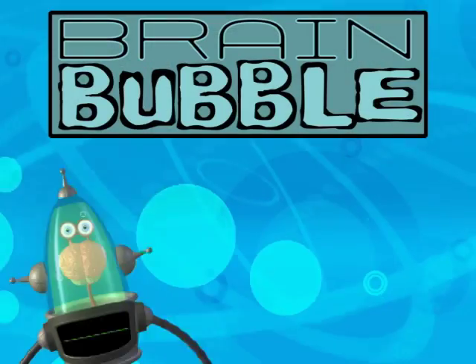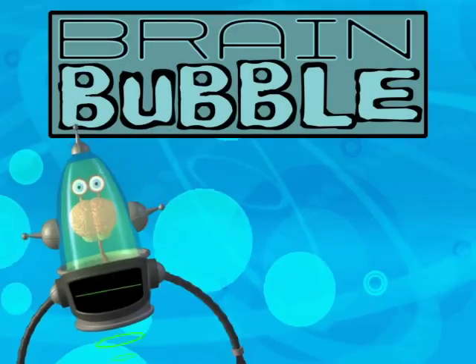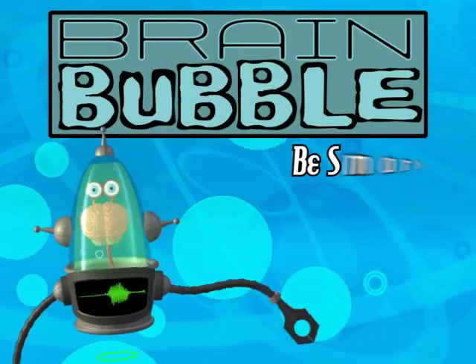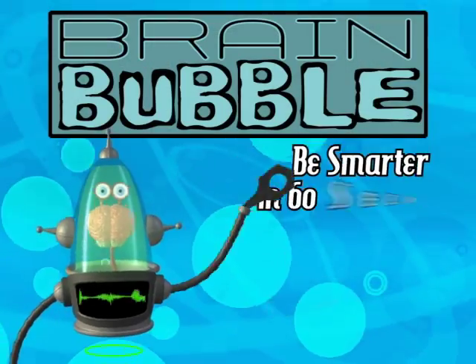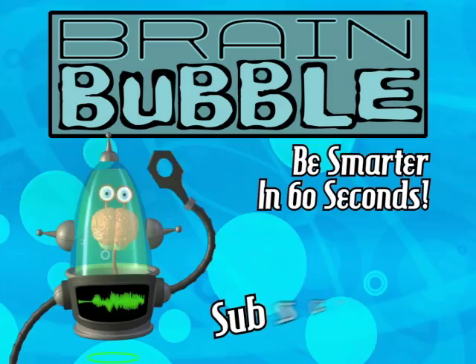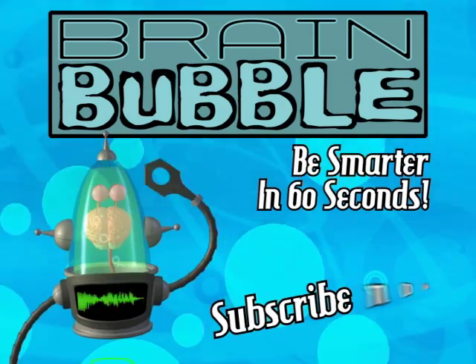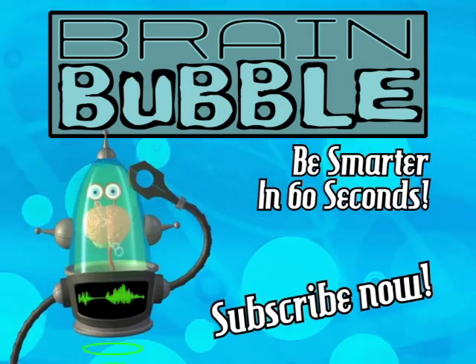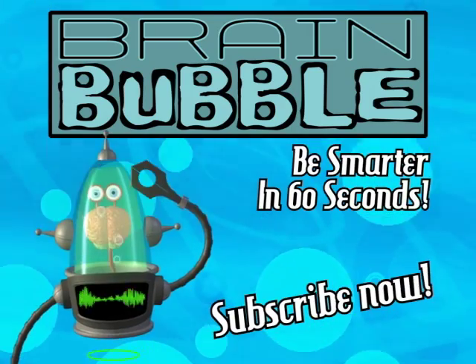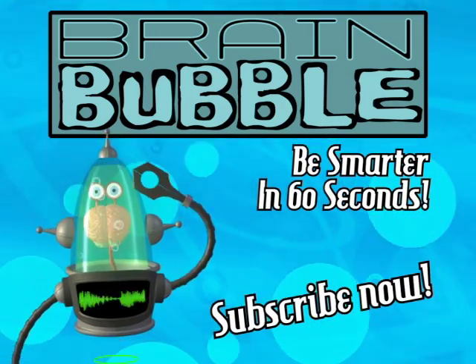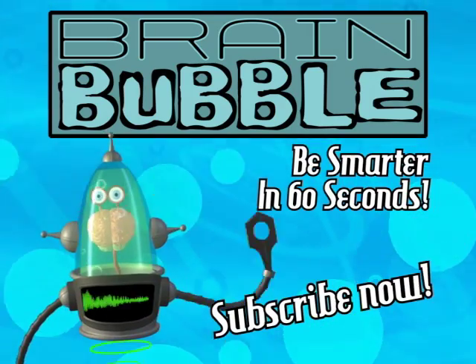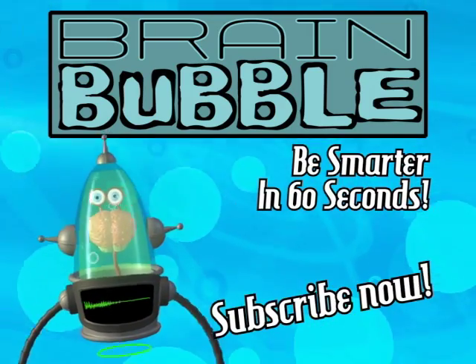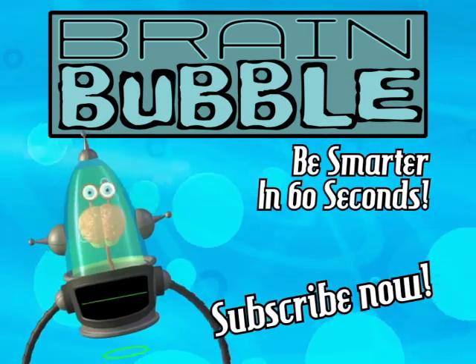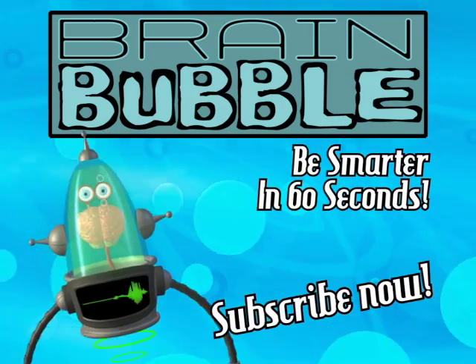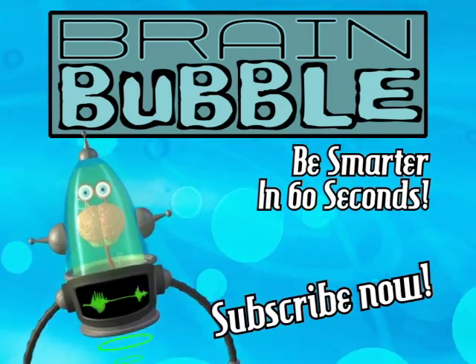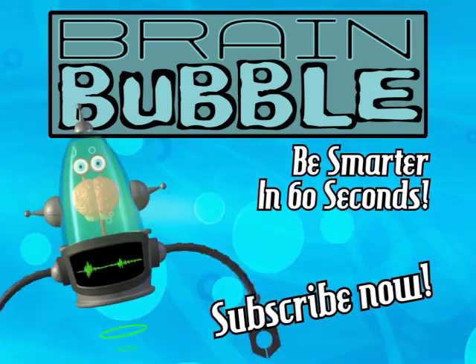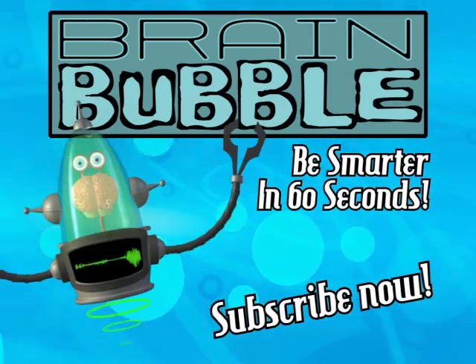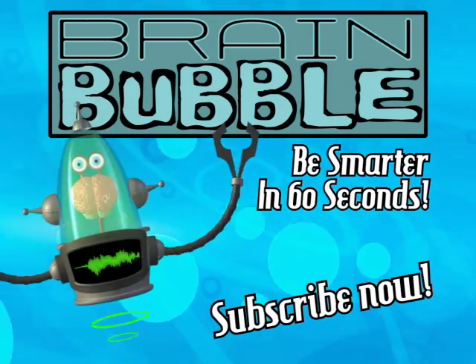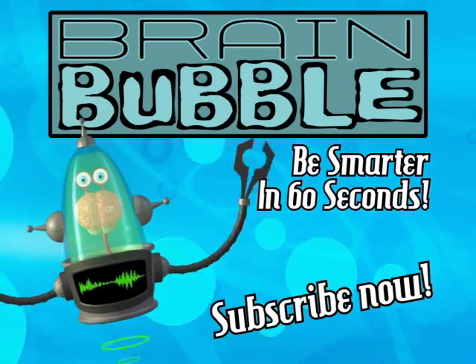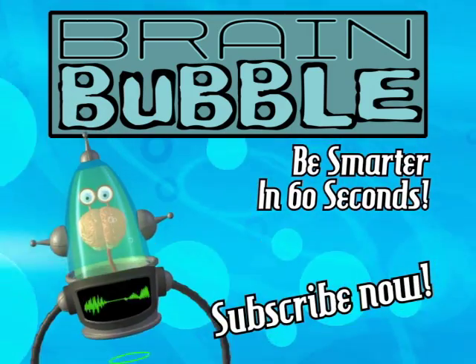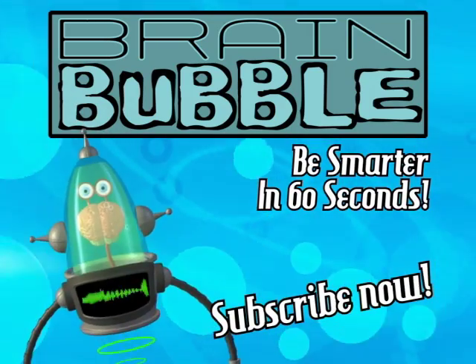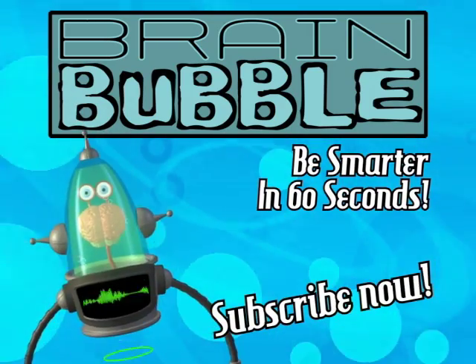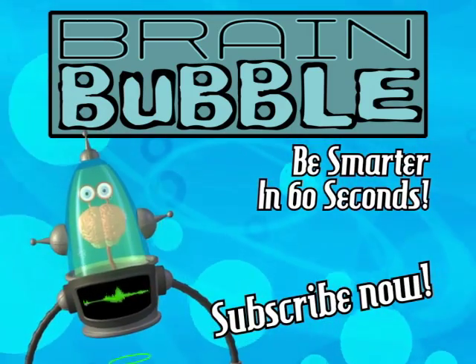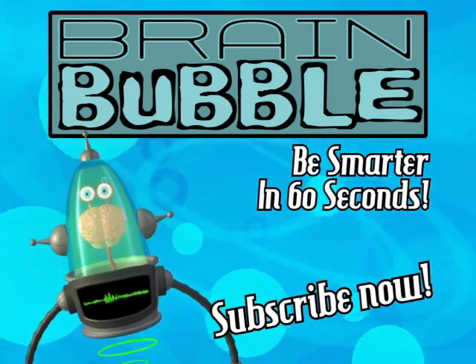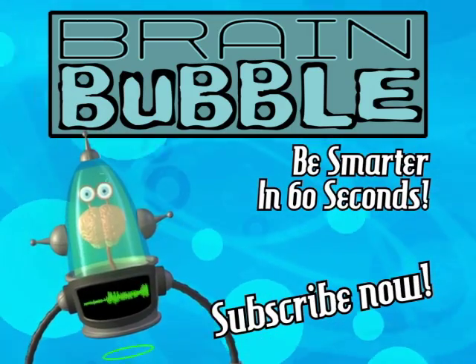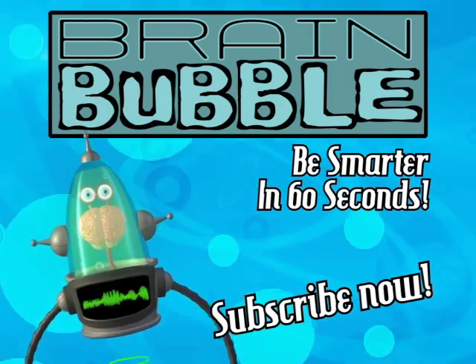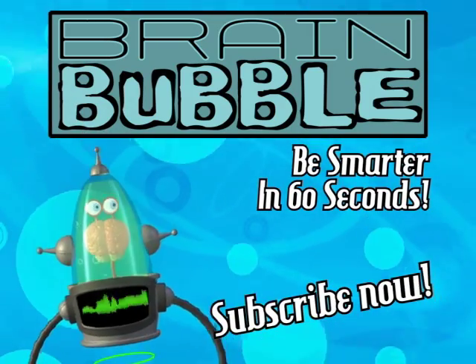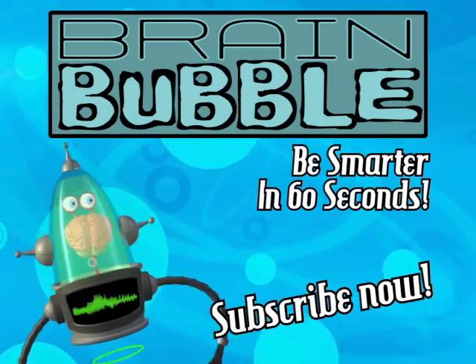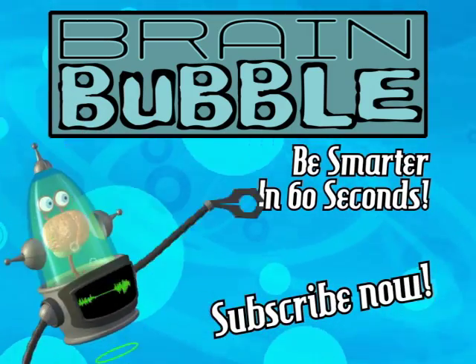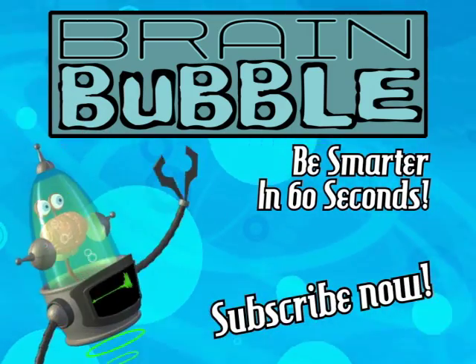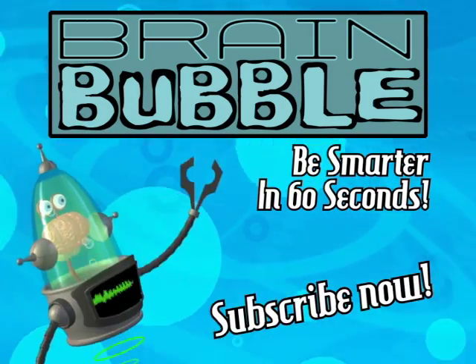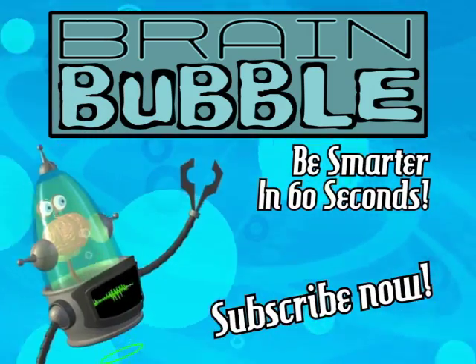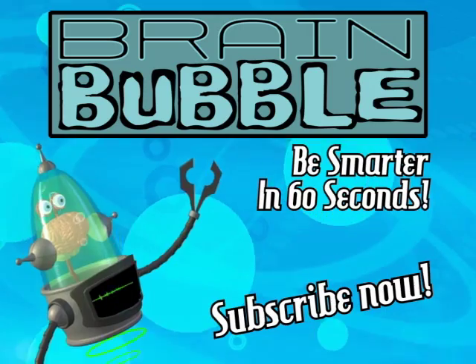Get smarter every day. Click the subscribe button and don't miss a single new minute of Plane Level.